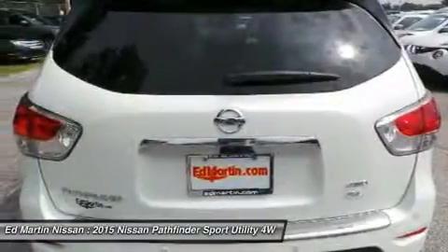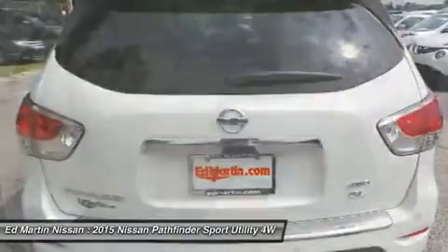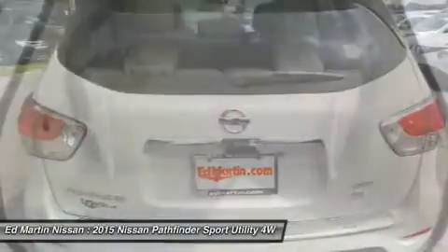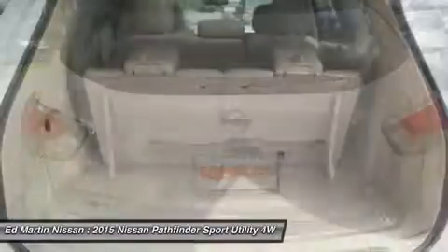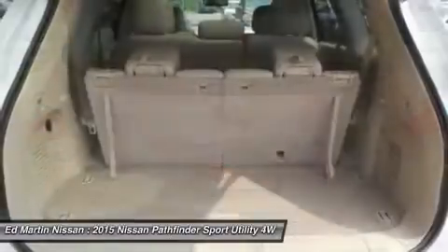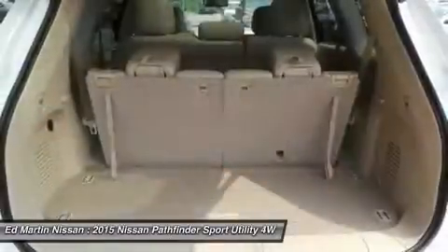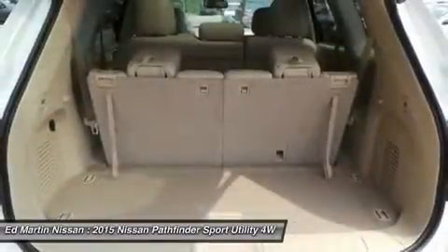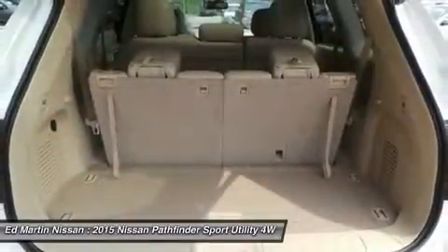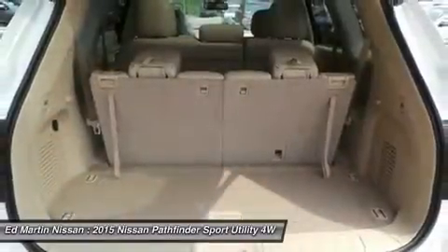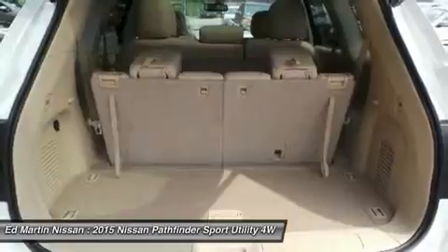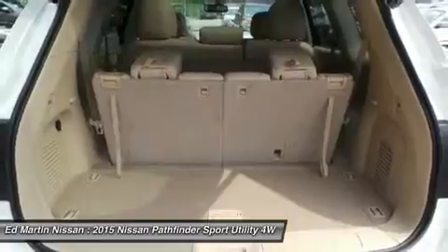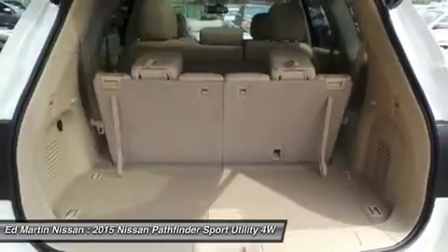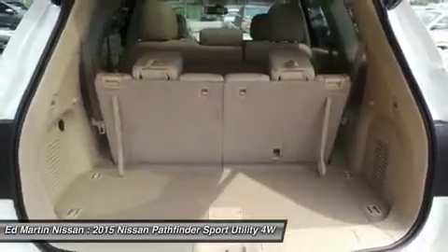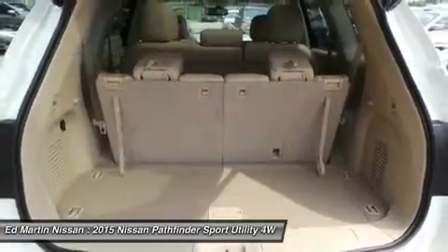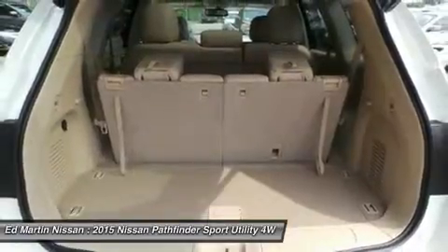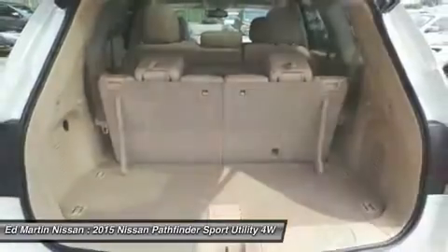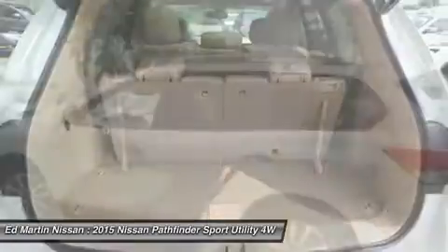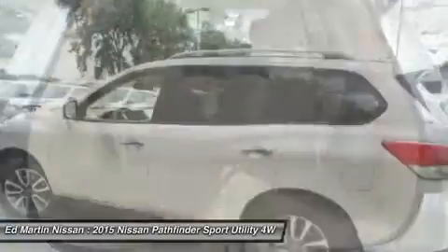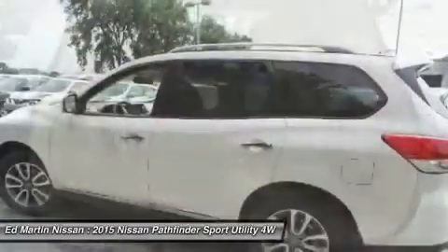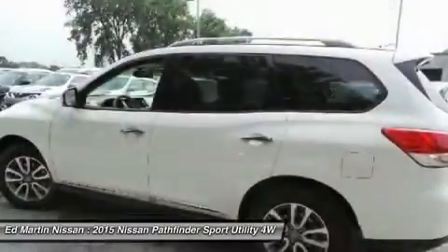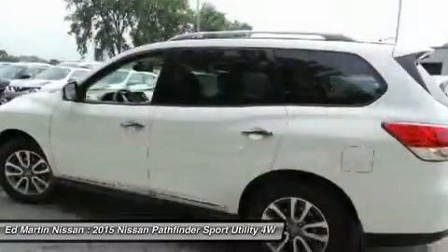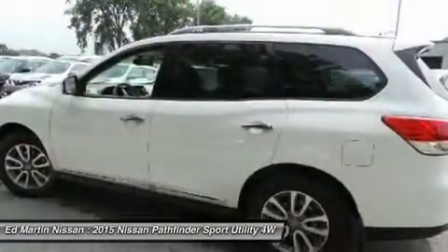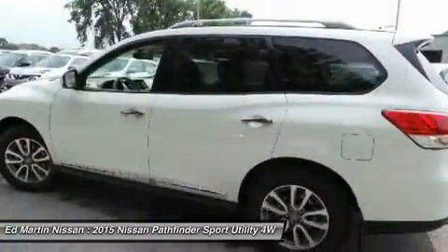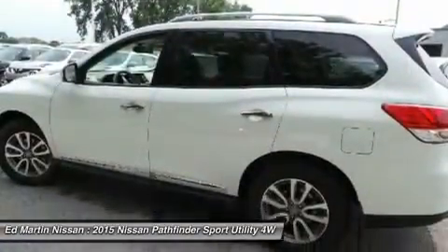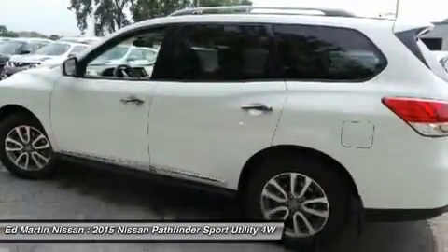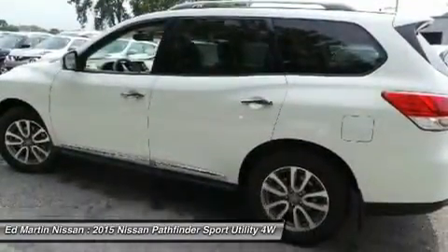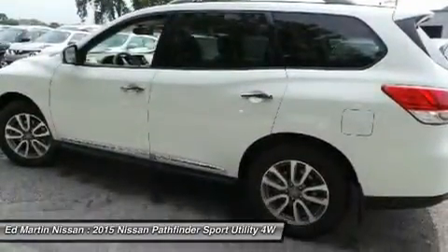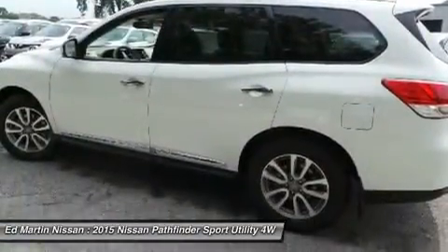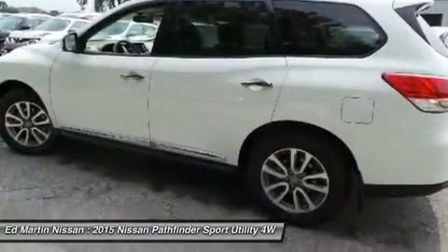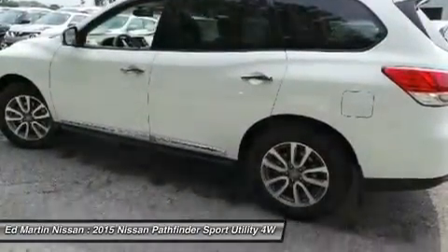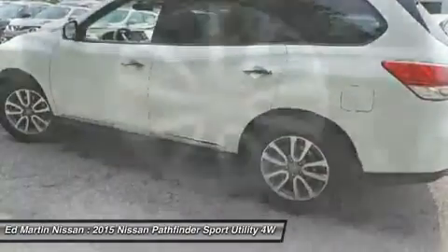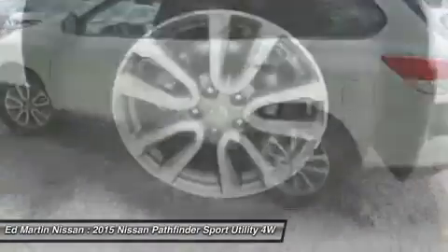Bluetooth, leather-wrapped steering wheel, power steering, adjustable steering wheel, four-wheel disc brakes.